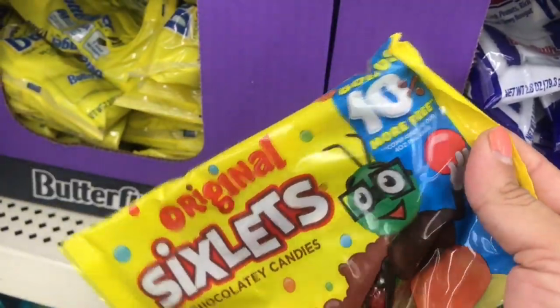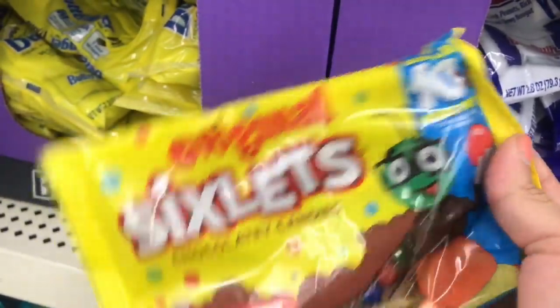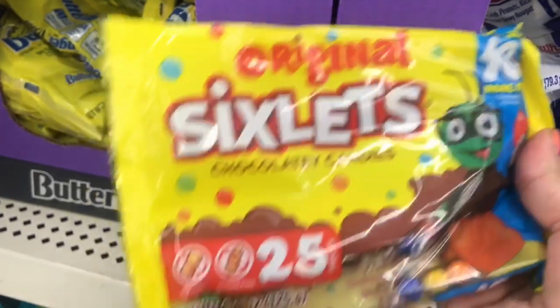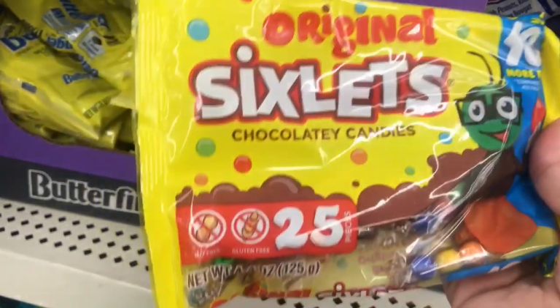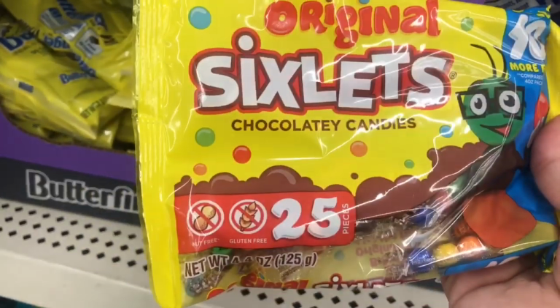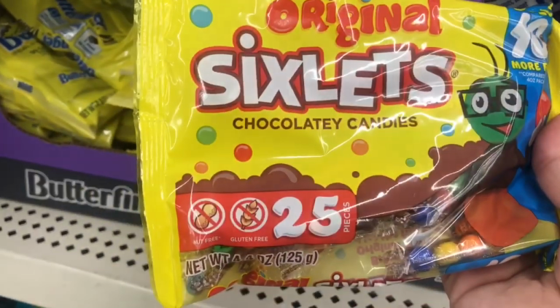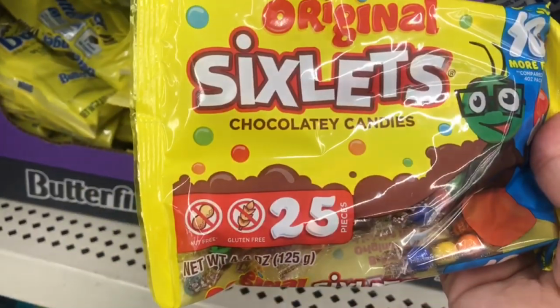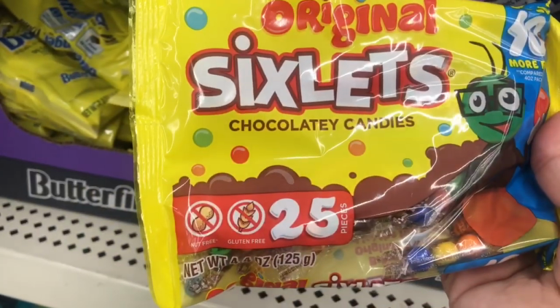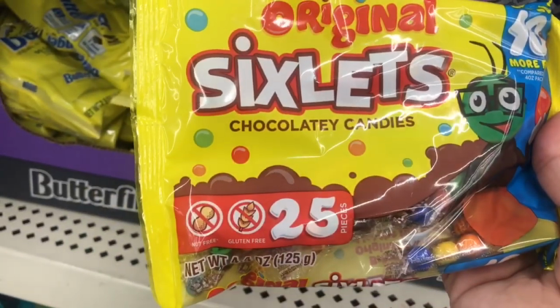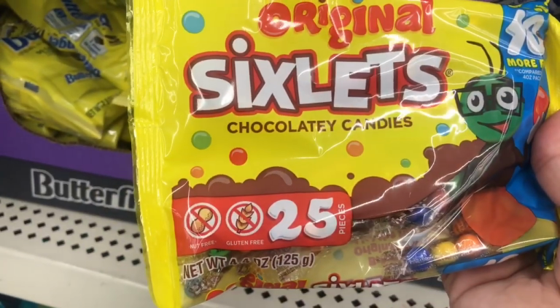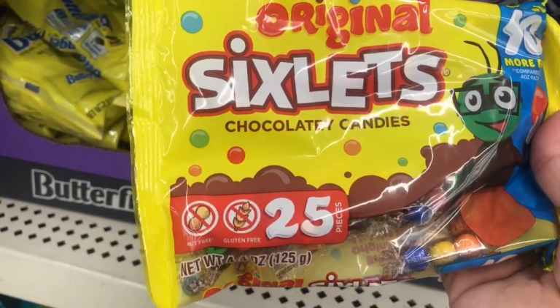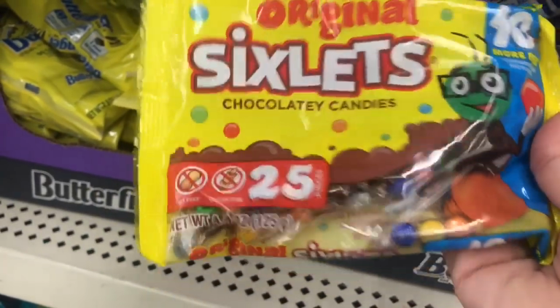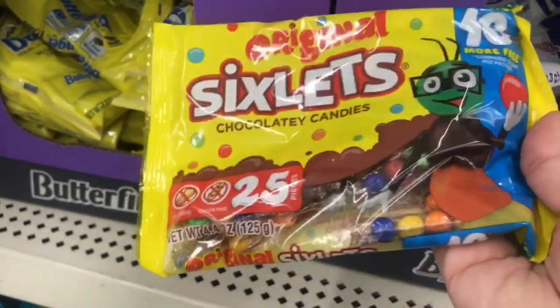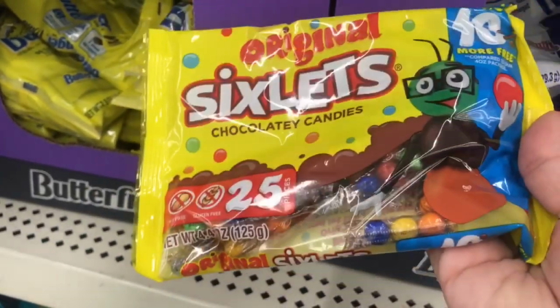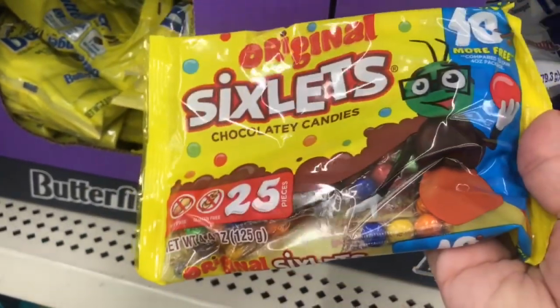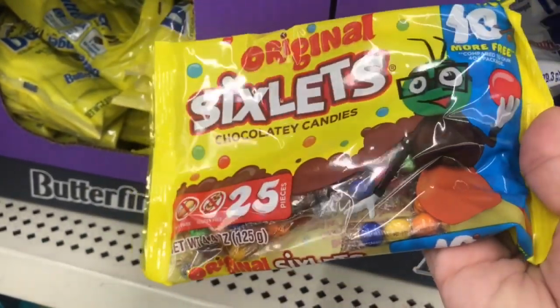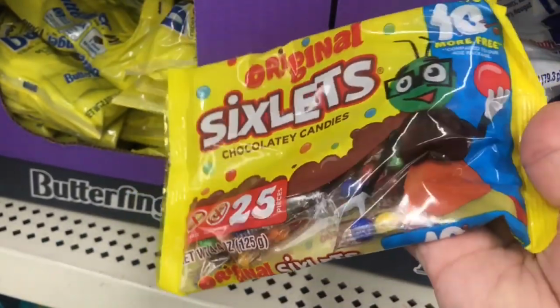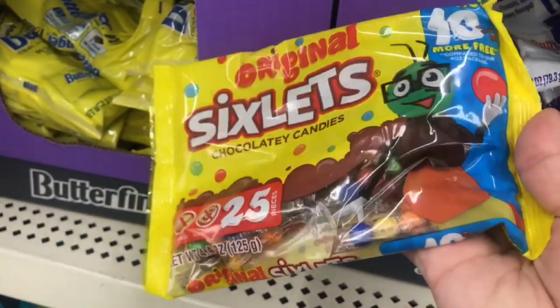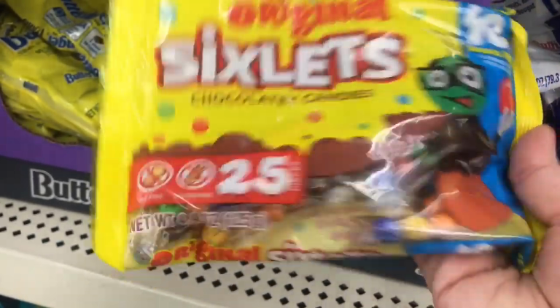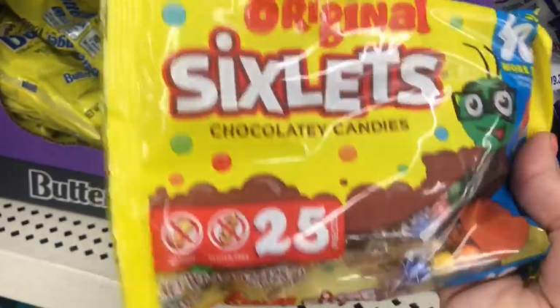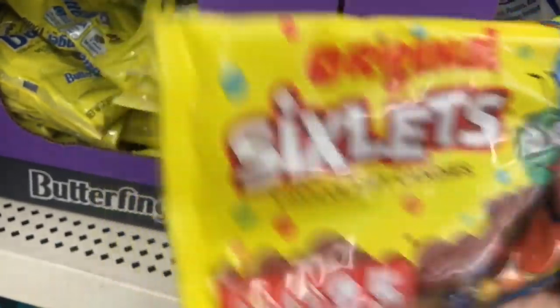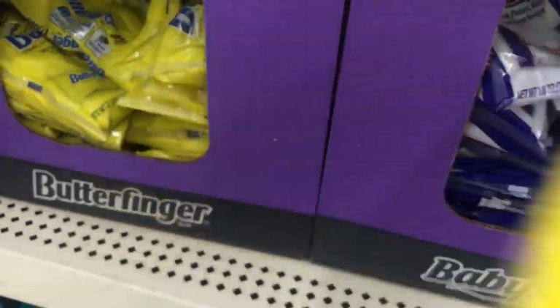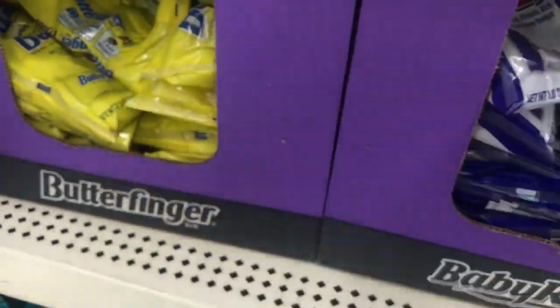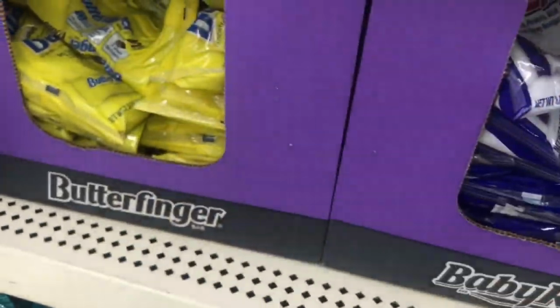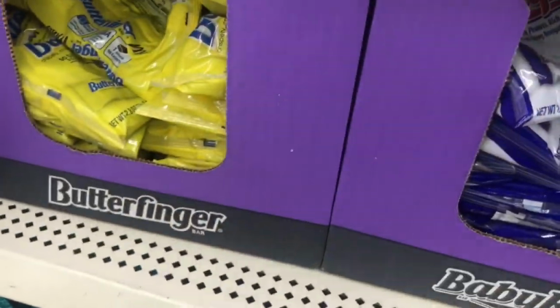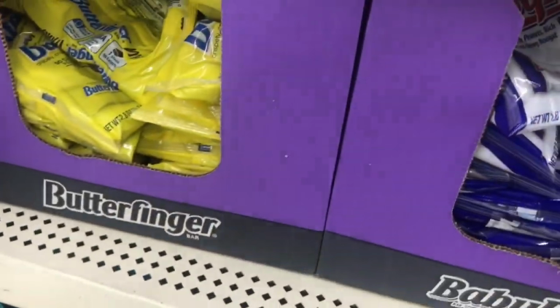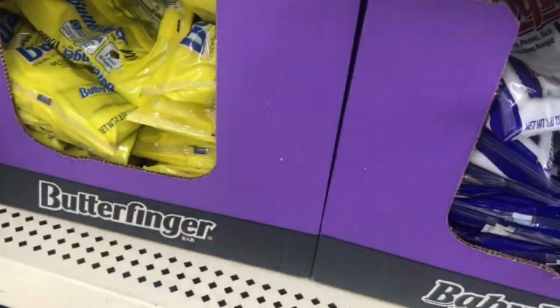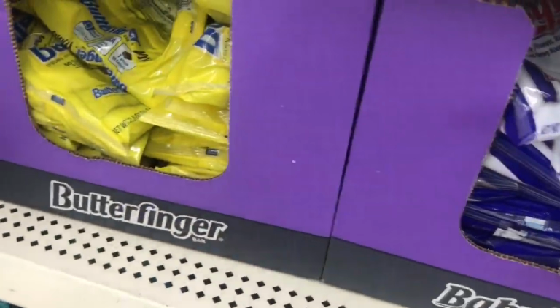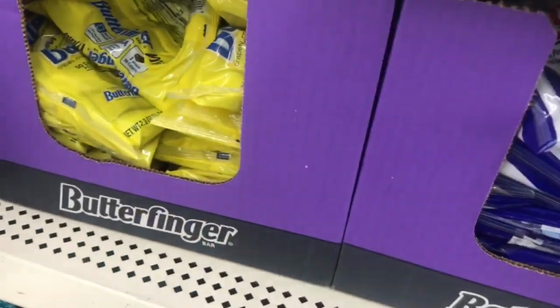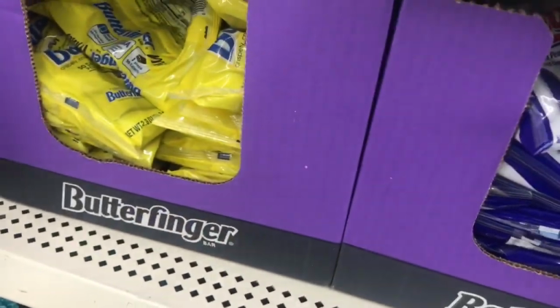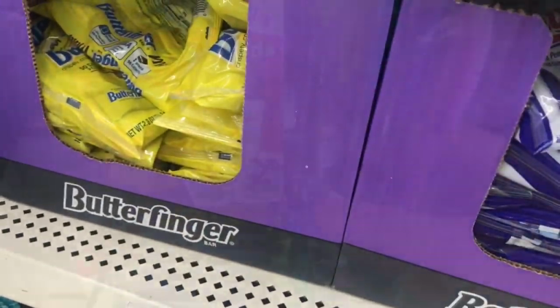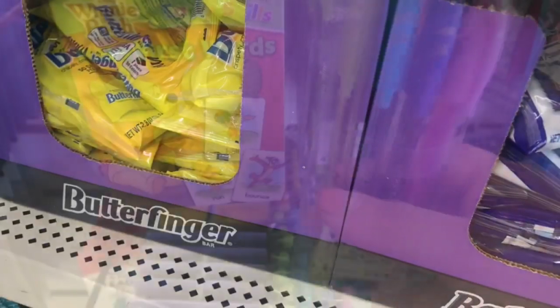This says 10% more free, and you get 25 in here, so that seems like the best deal.